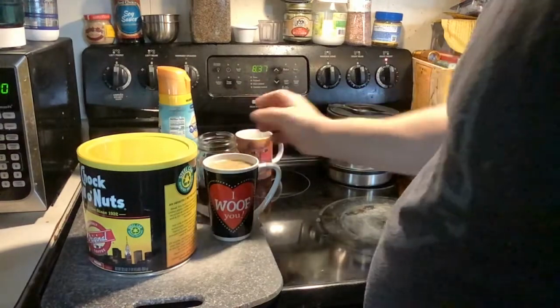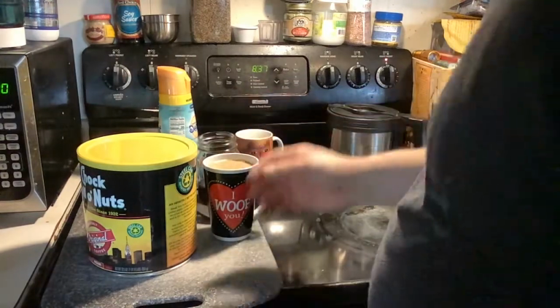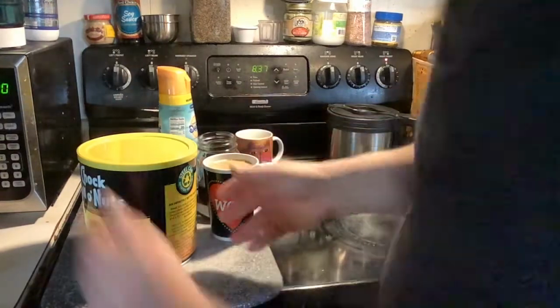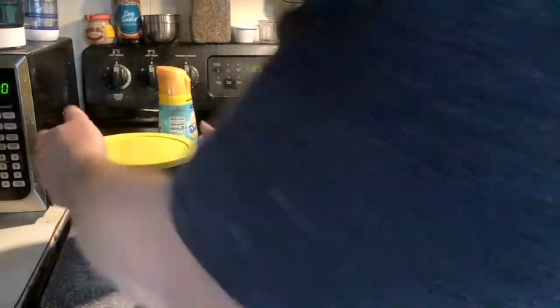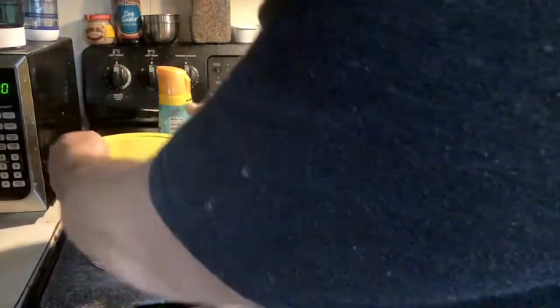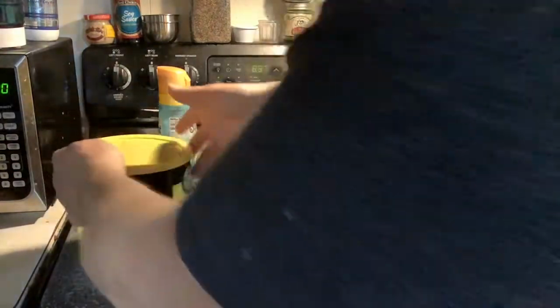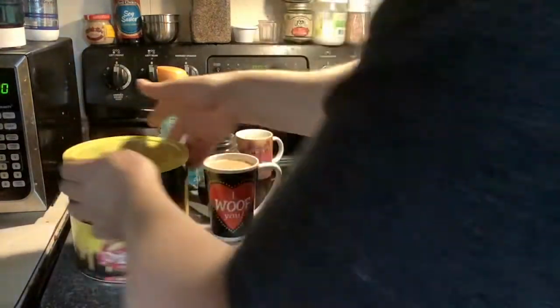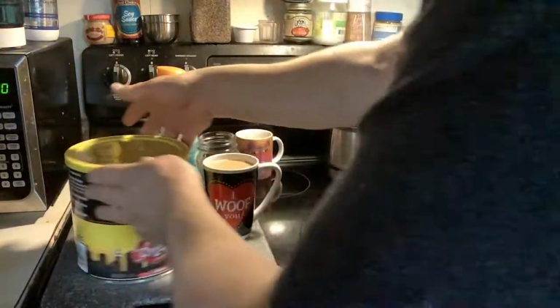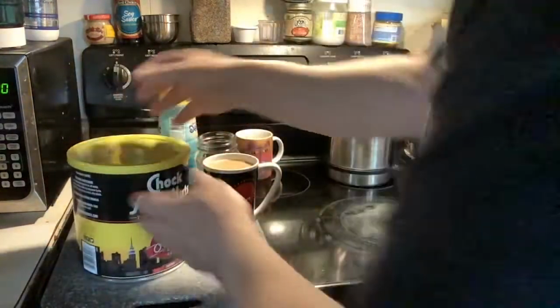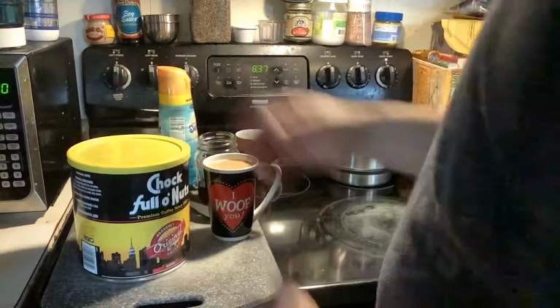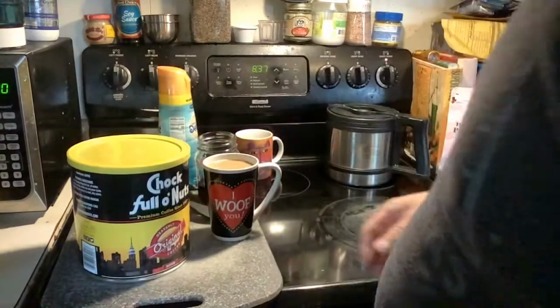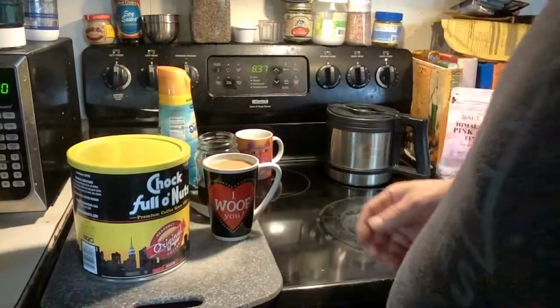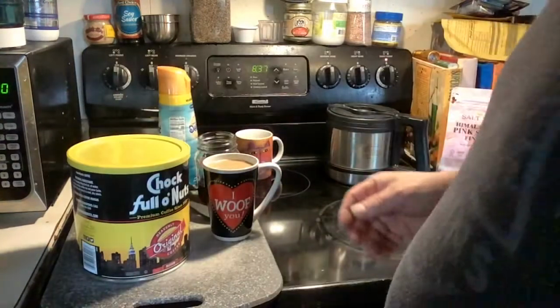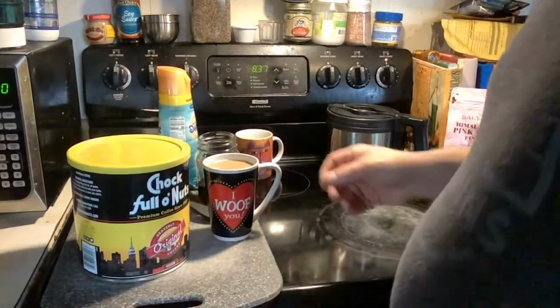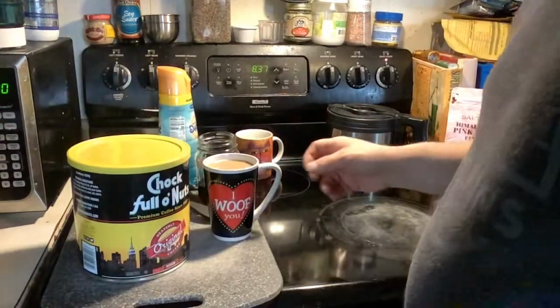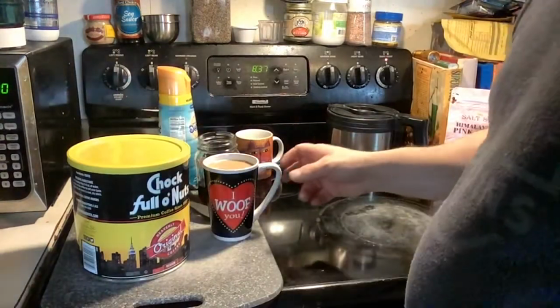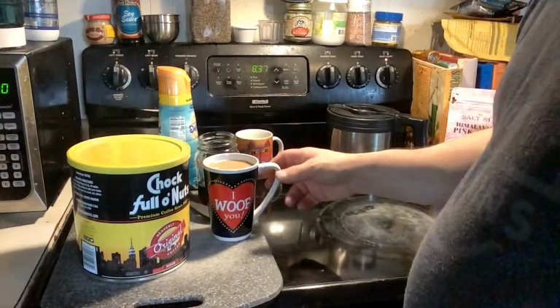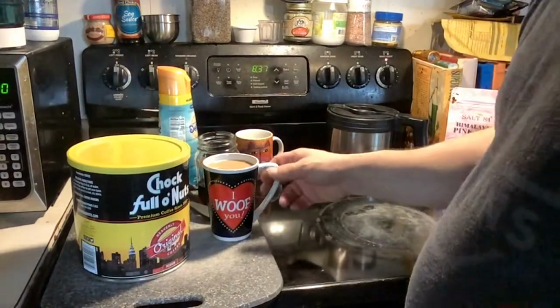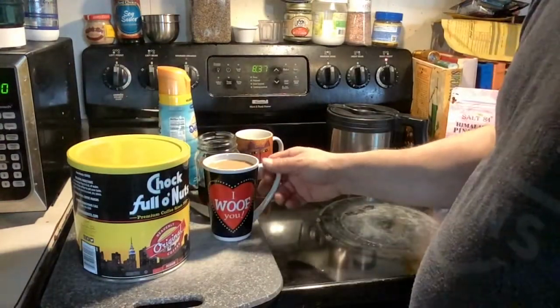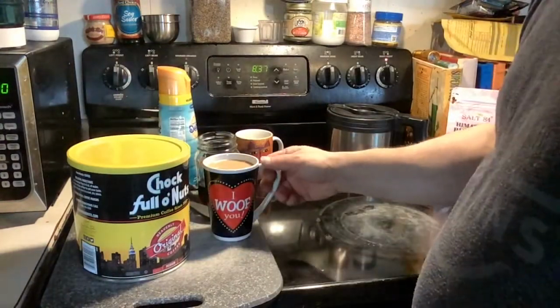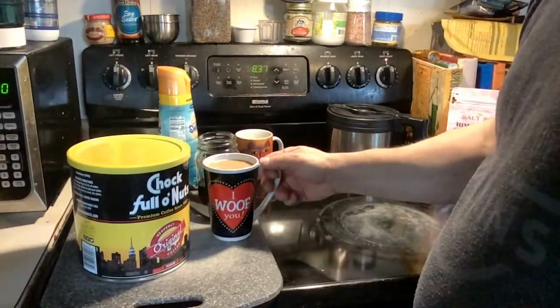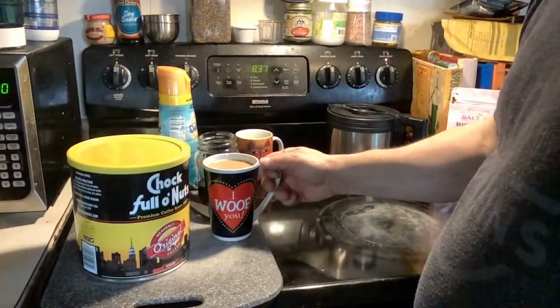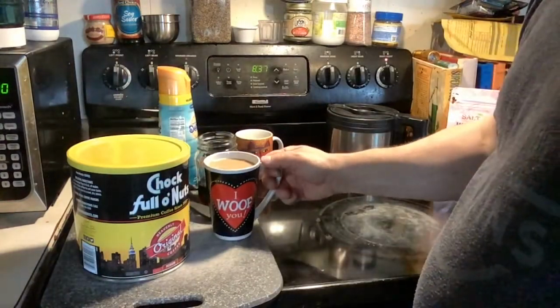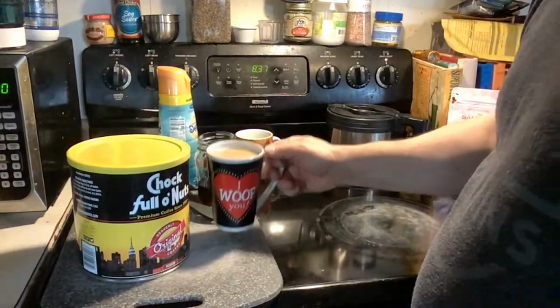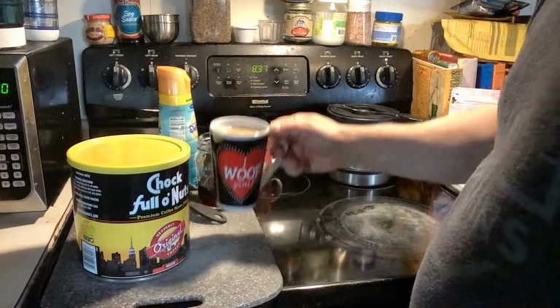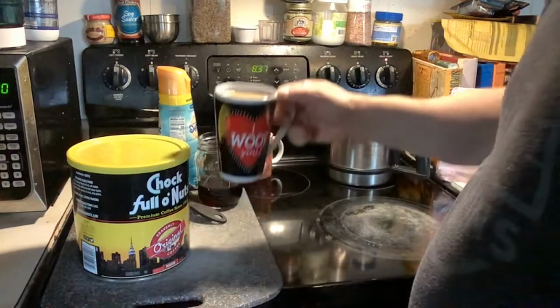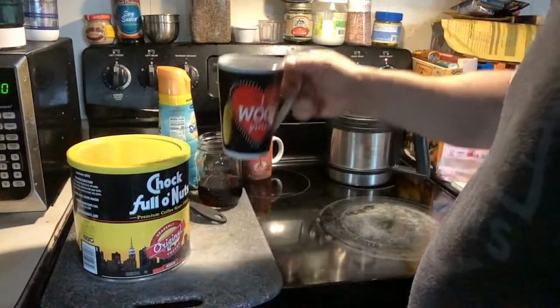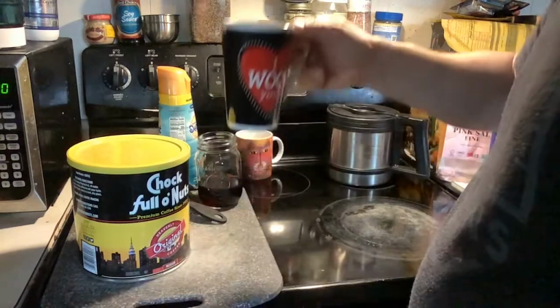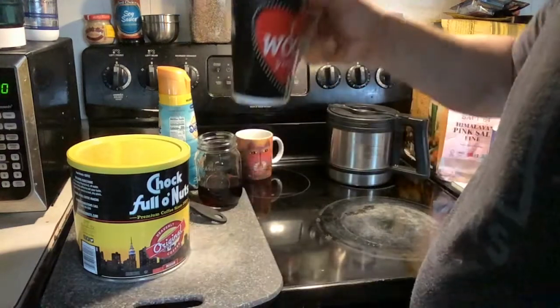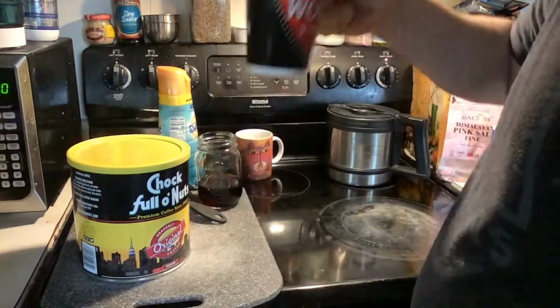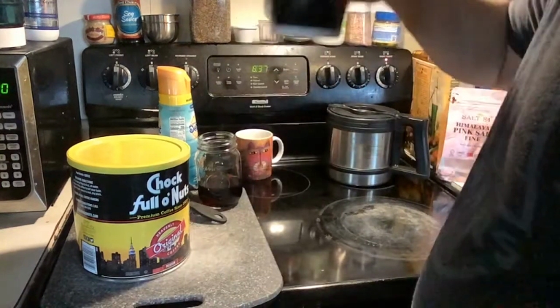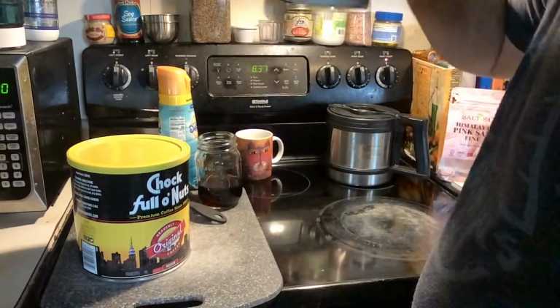This stuff's been around forever and I just figured I didn't know what to expect, but that's really good coffee.